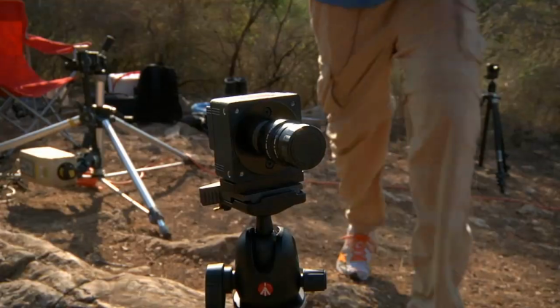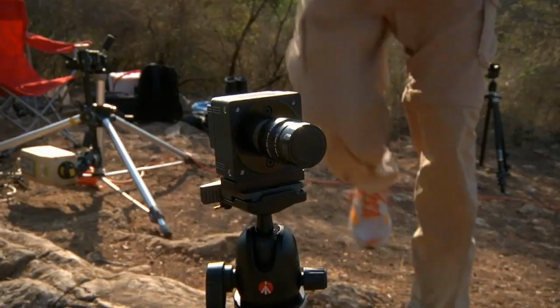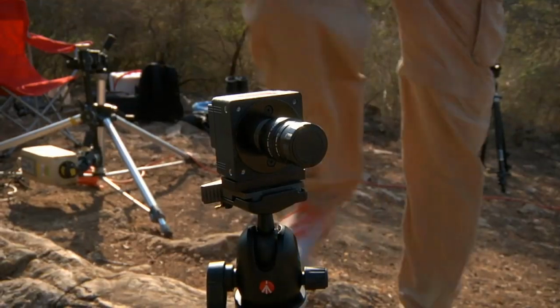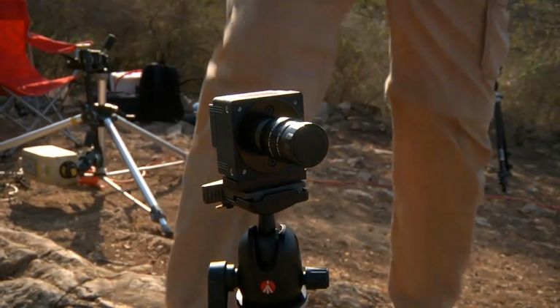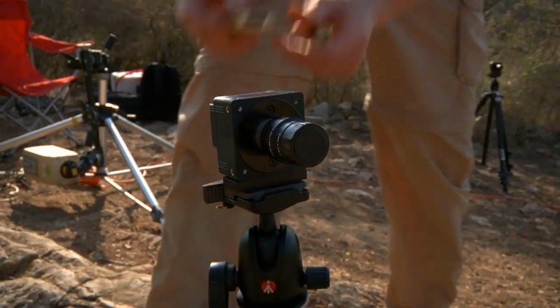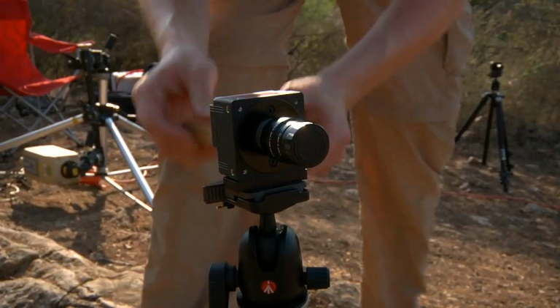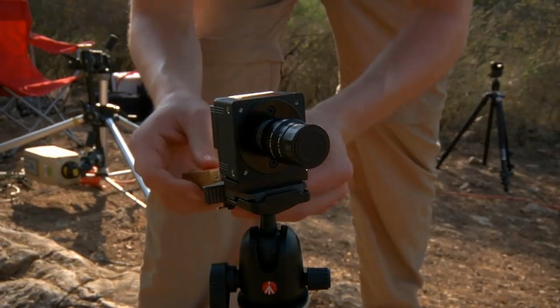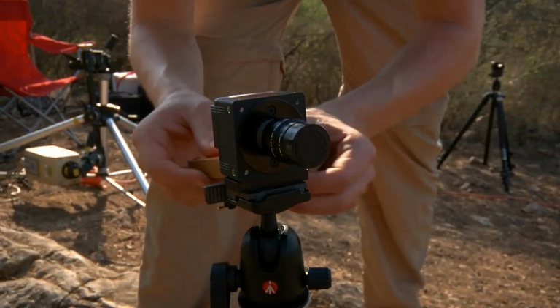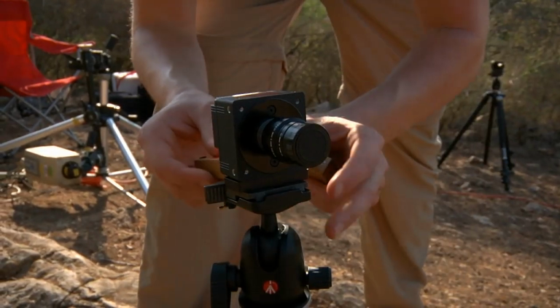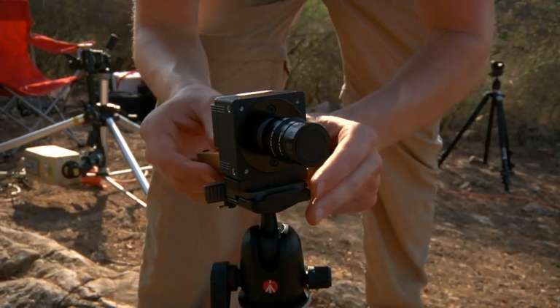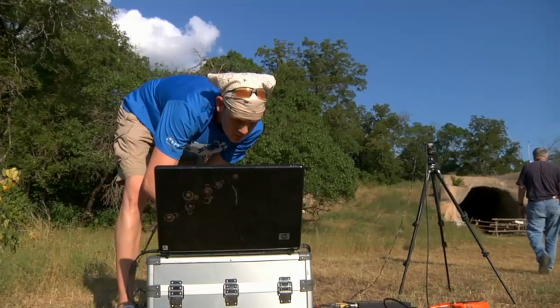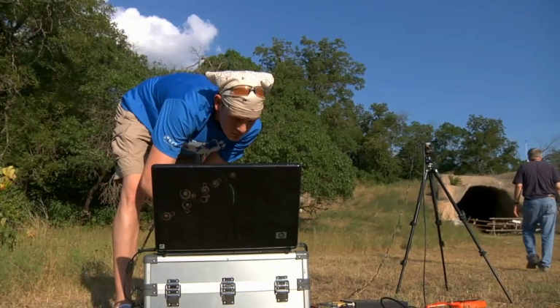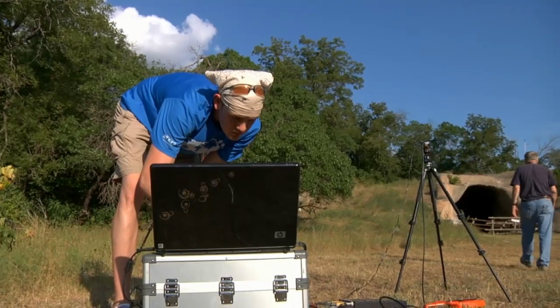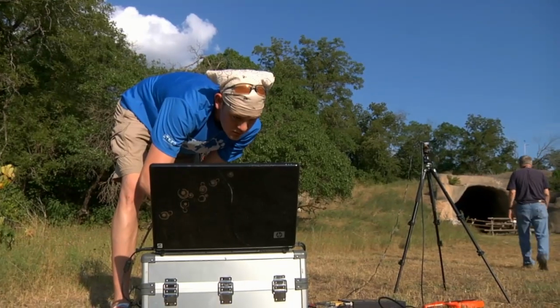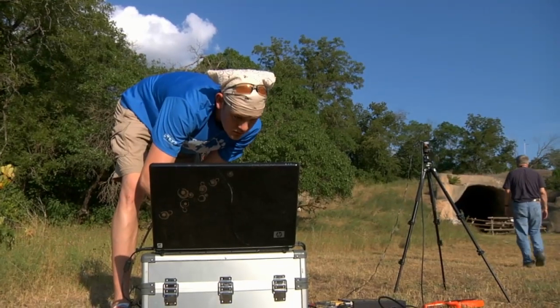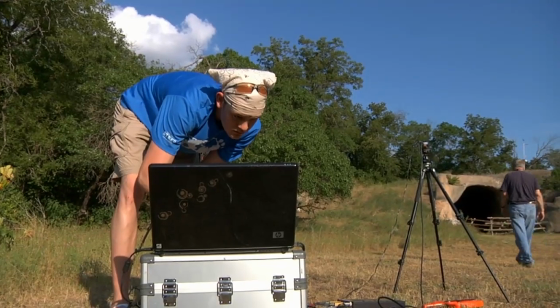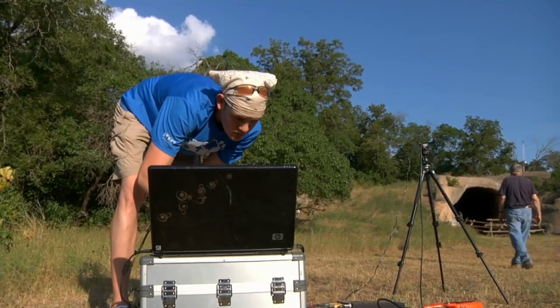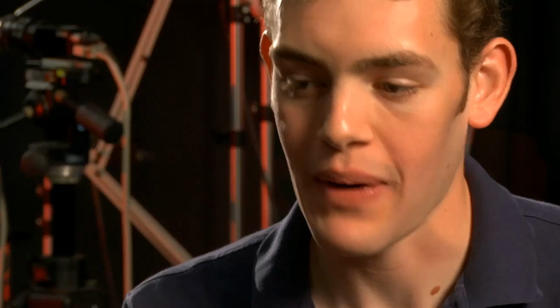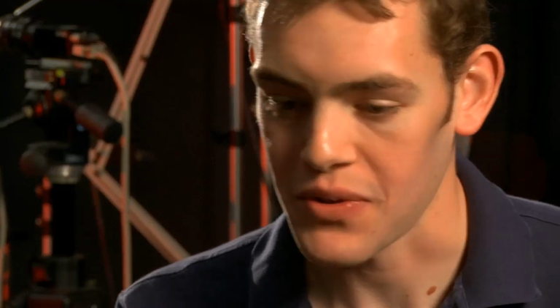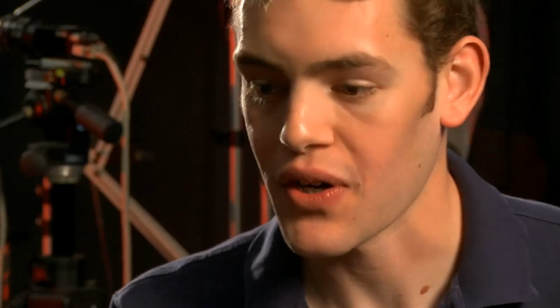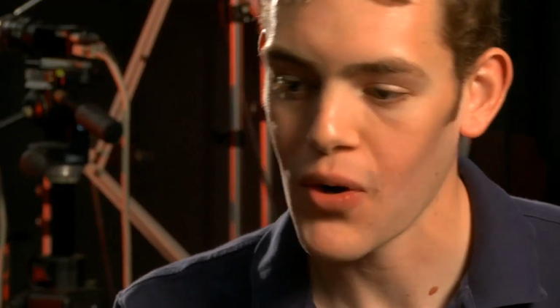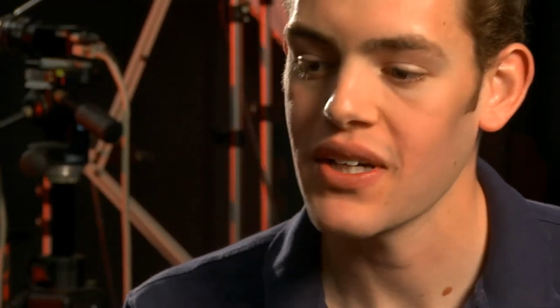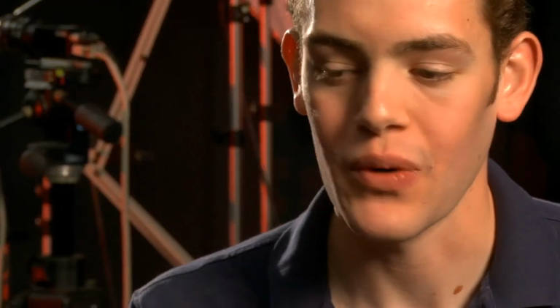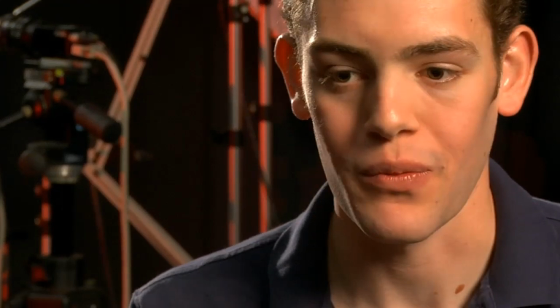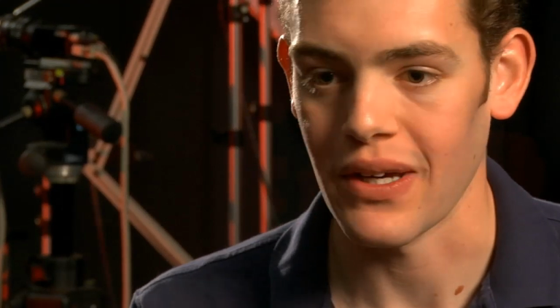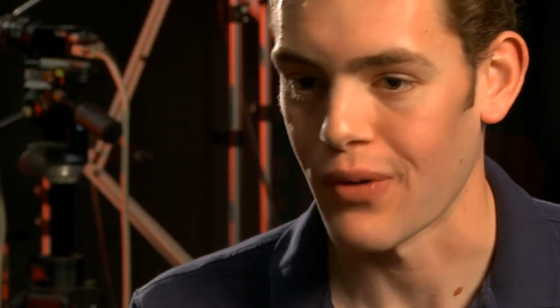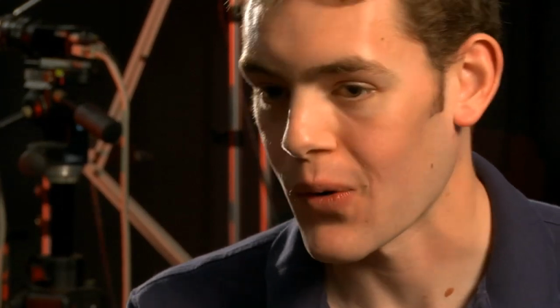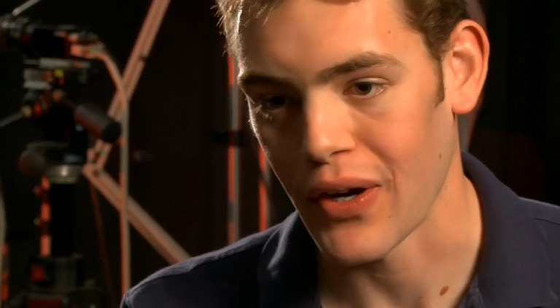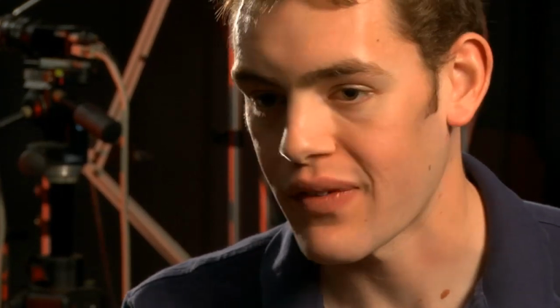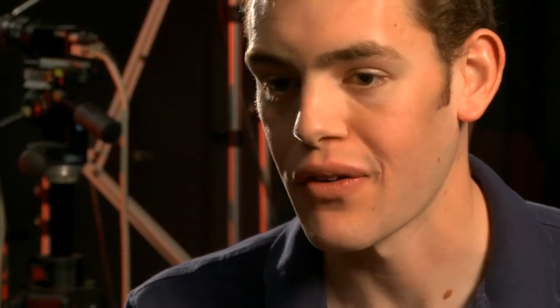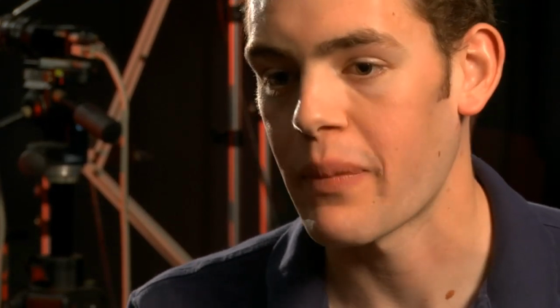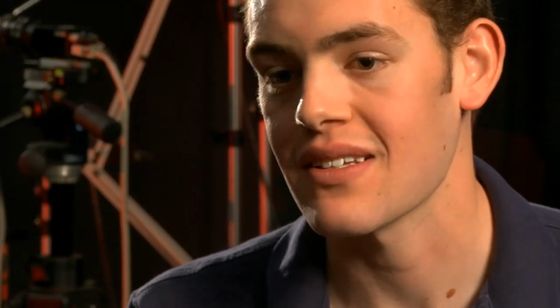Once we had all the cameras set up and the calibration procedure run, bats would start emerging and we would be recording all the video of the bats.